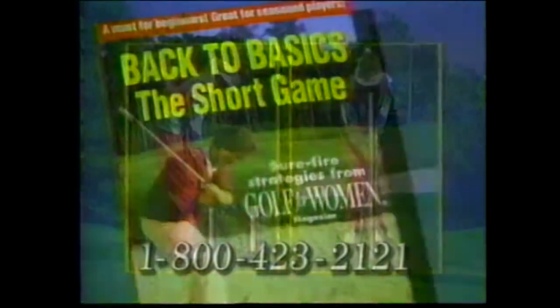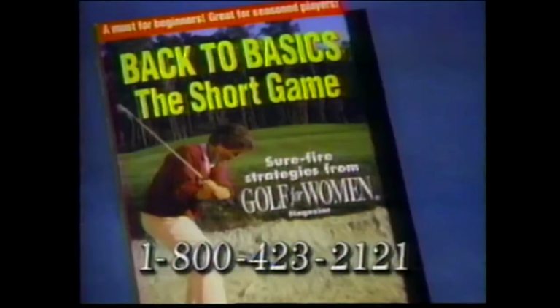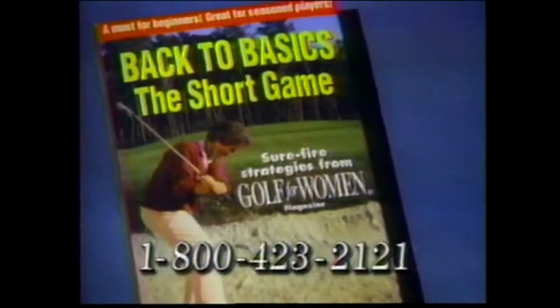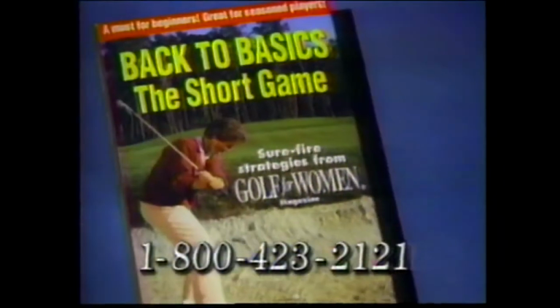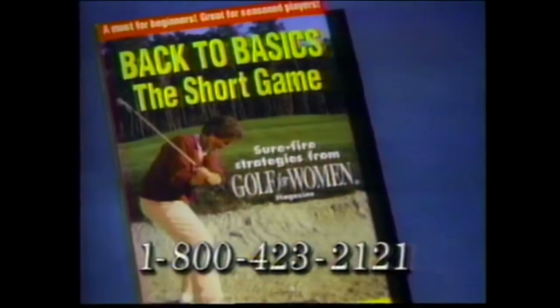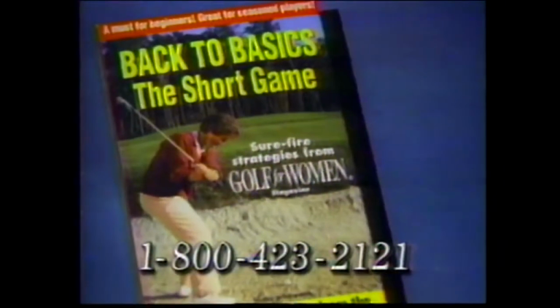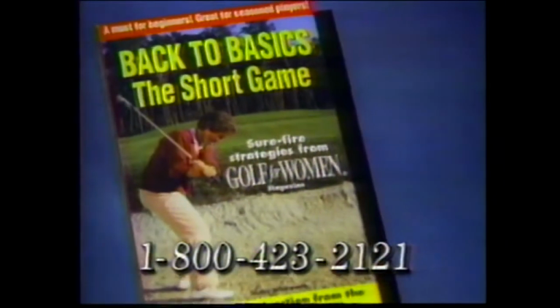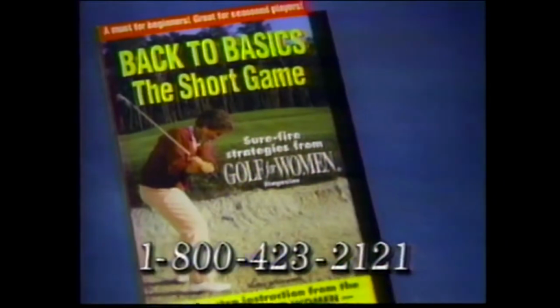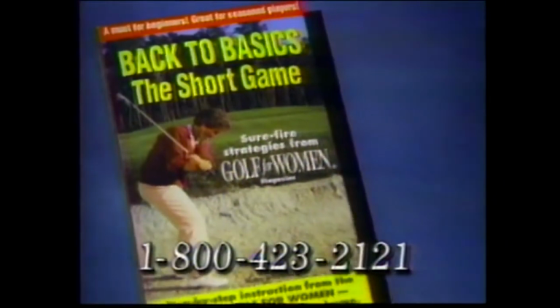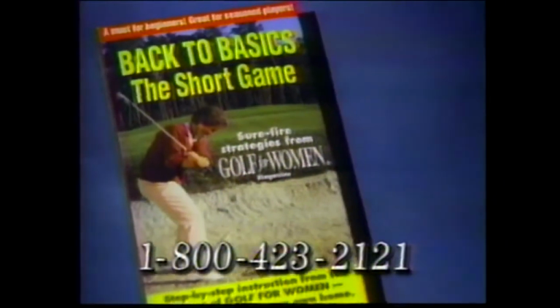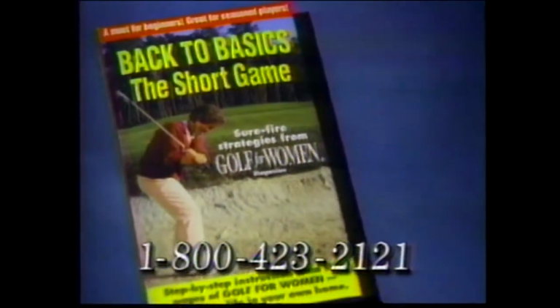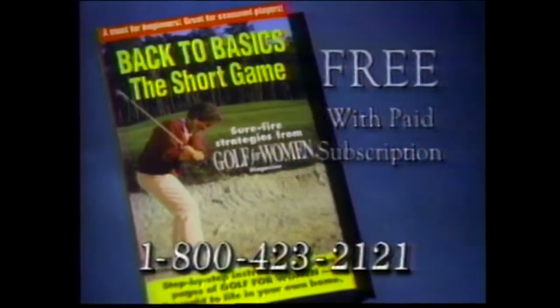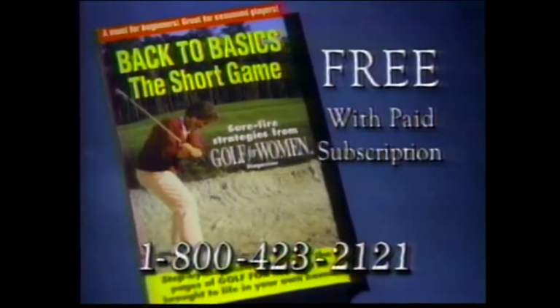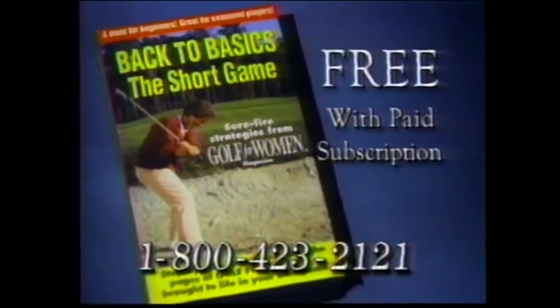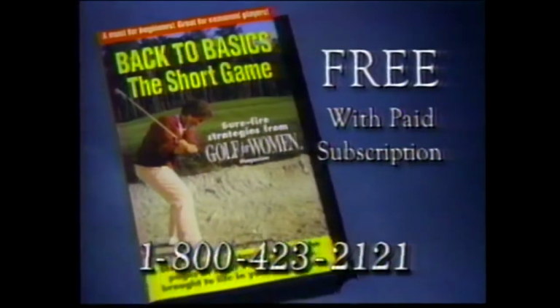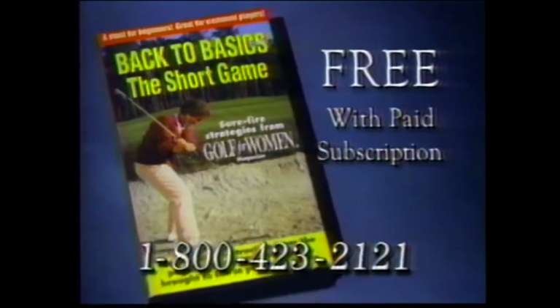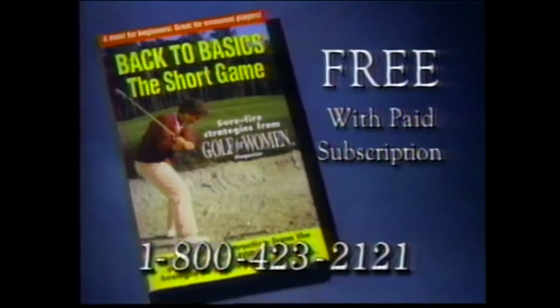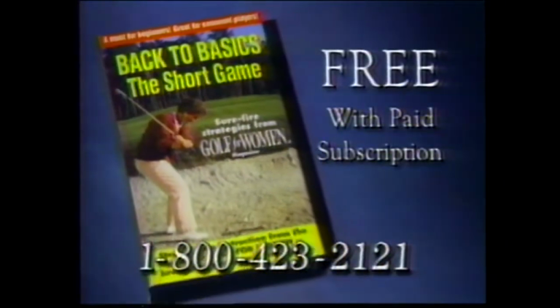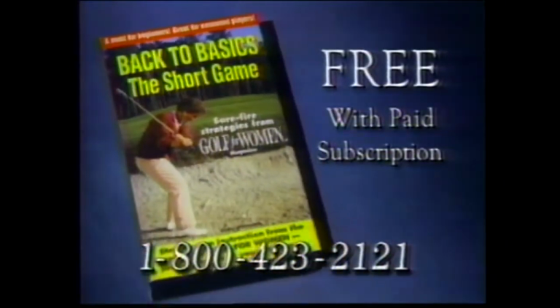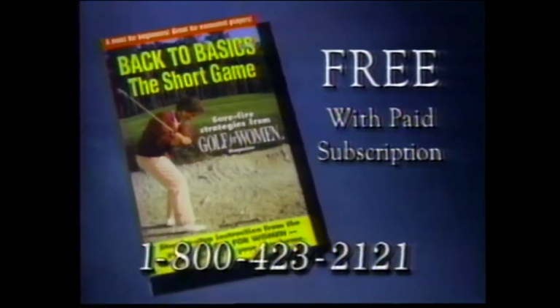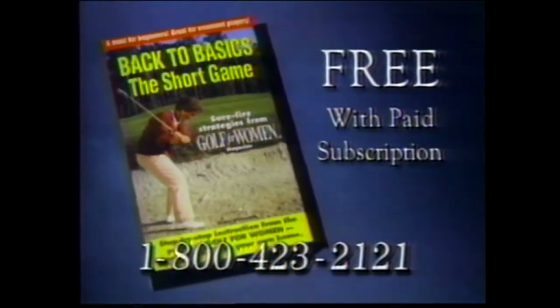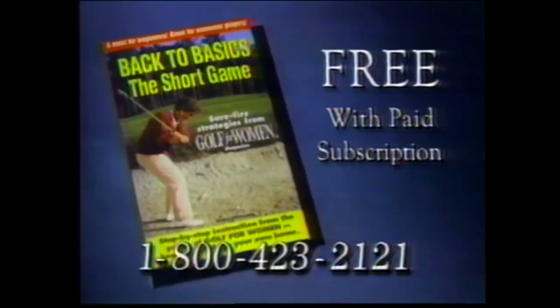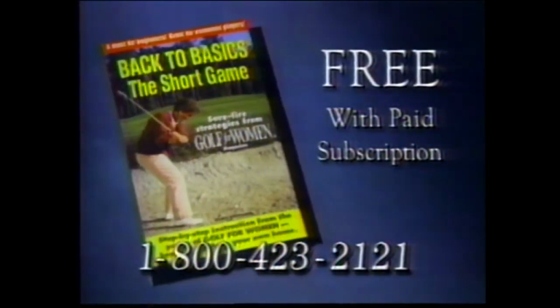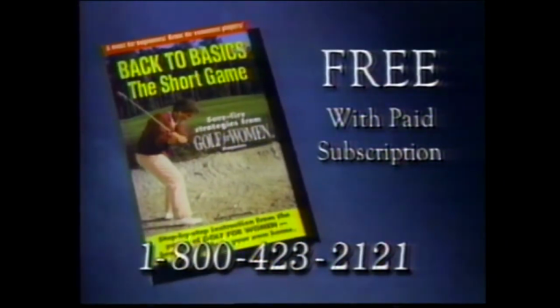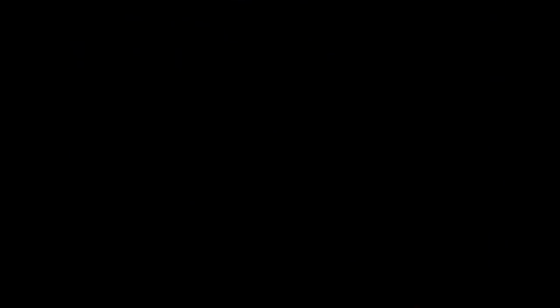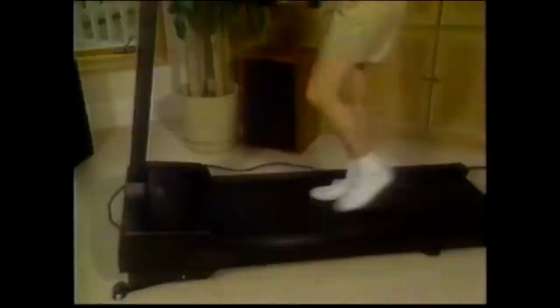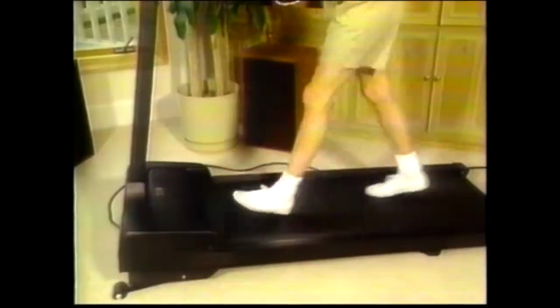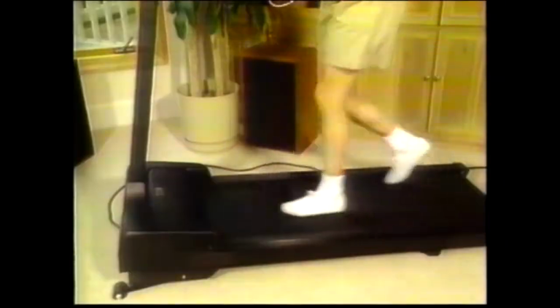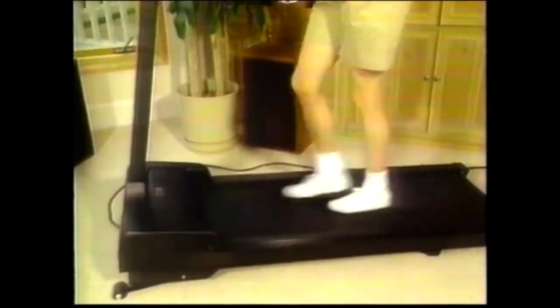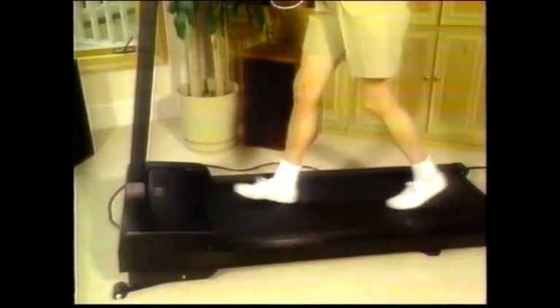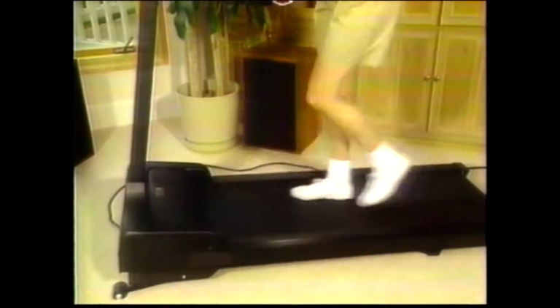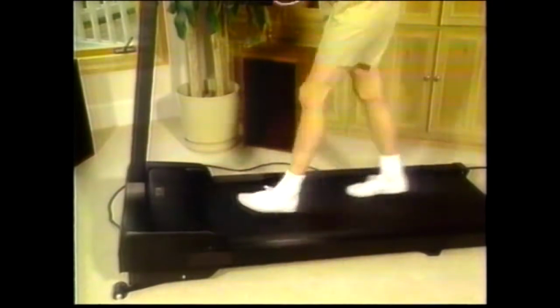Our video is free only when you subscribe to Golf for Women Magazine through this show.